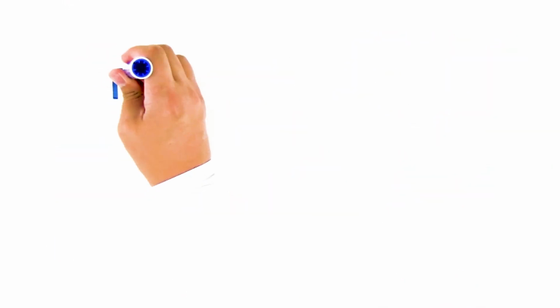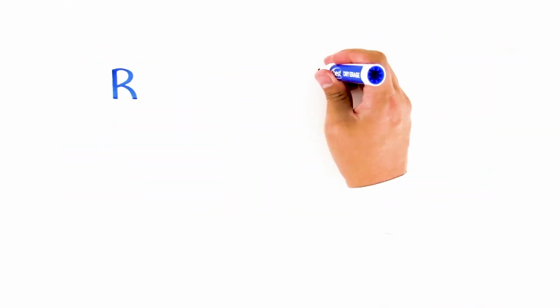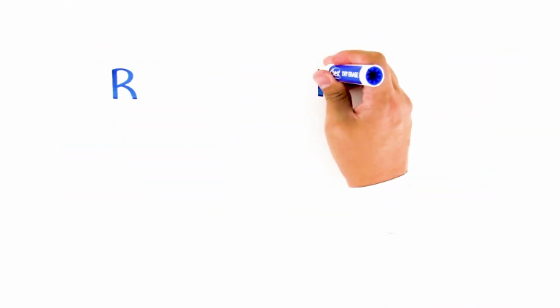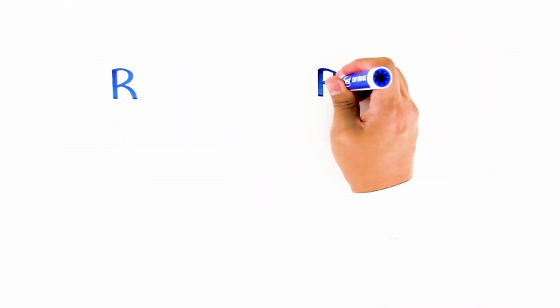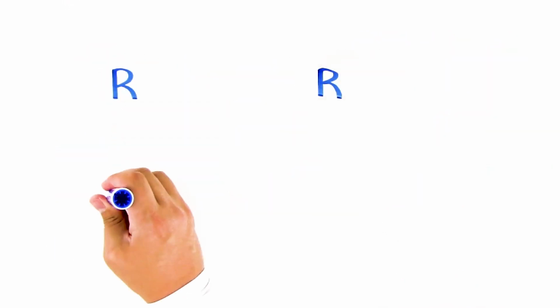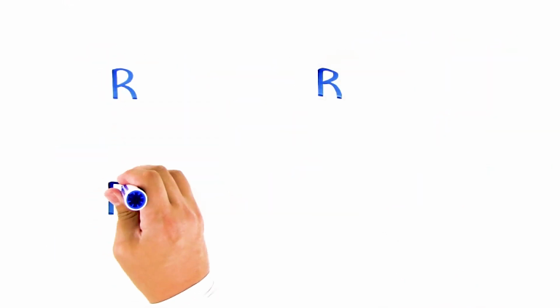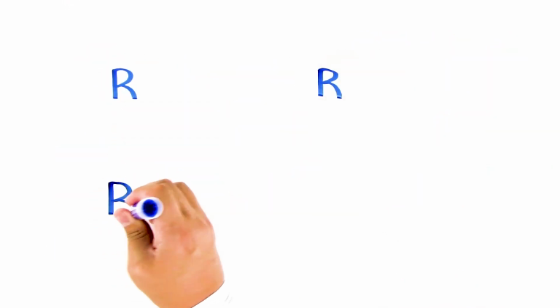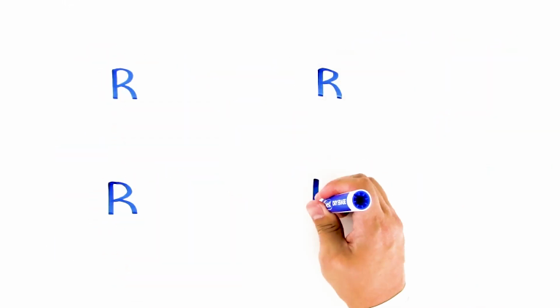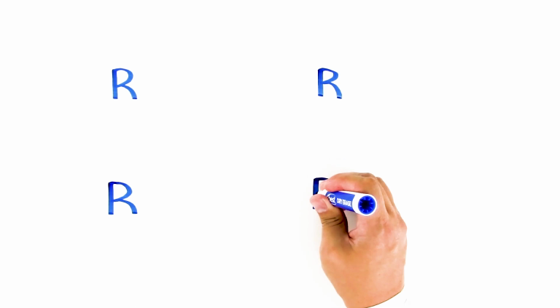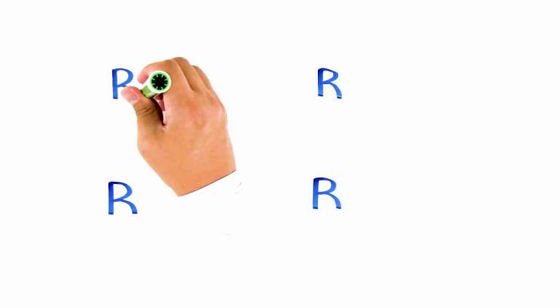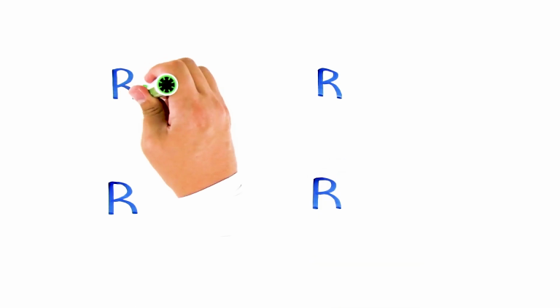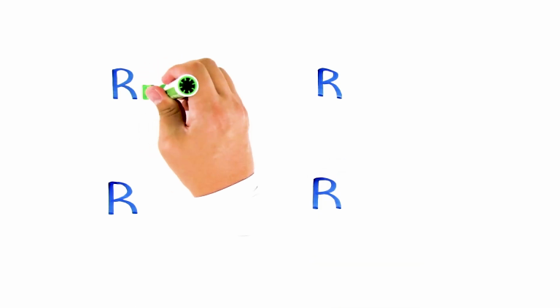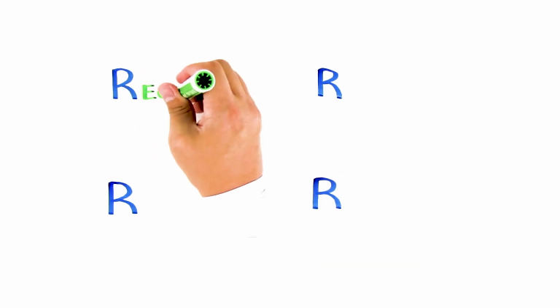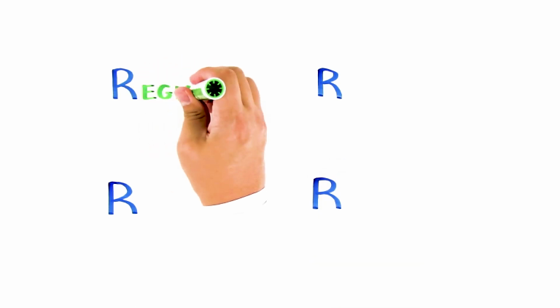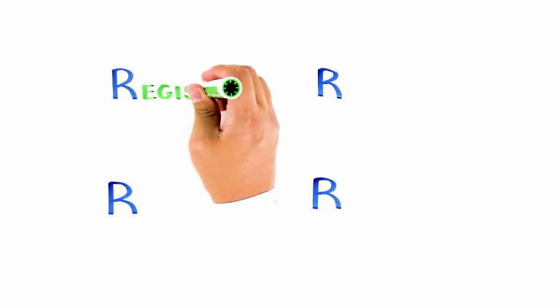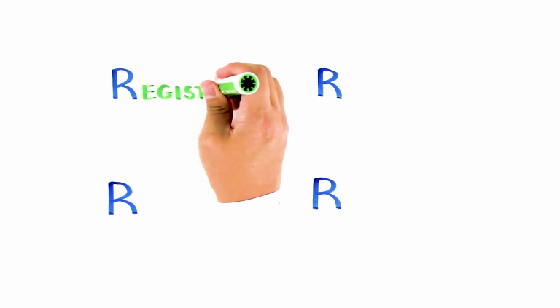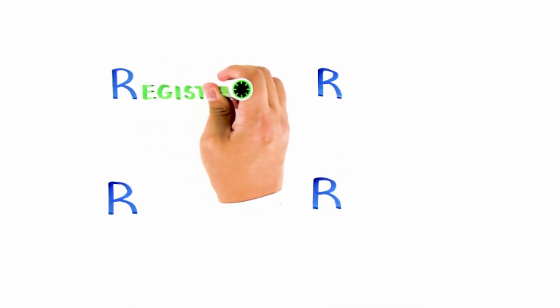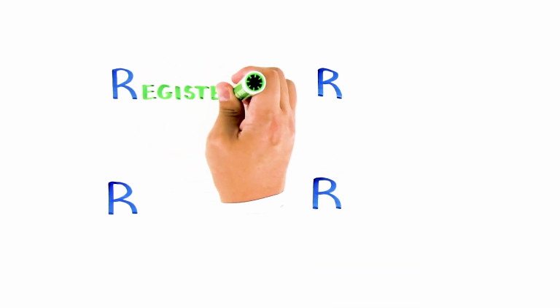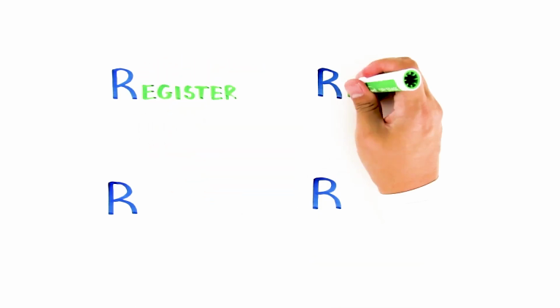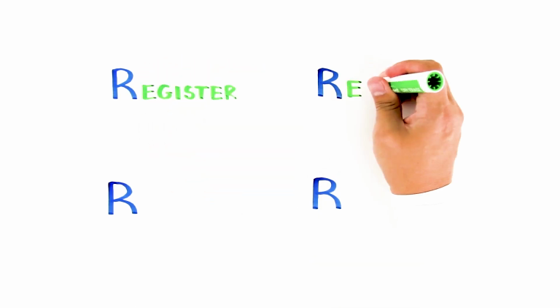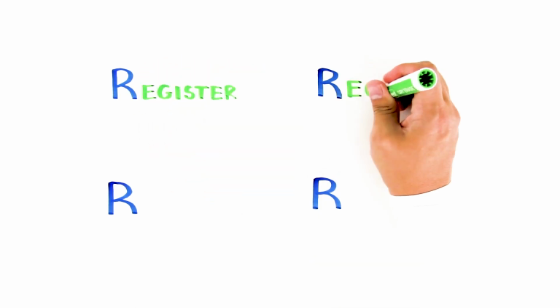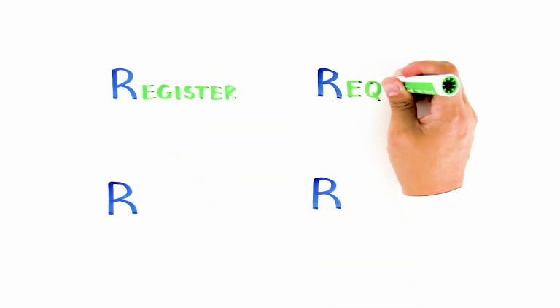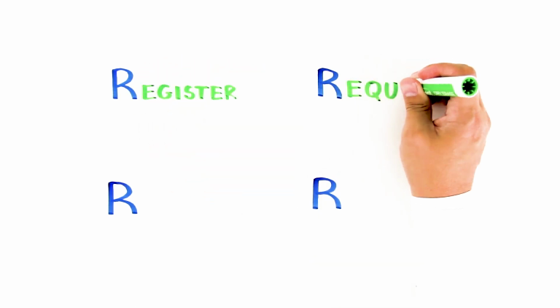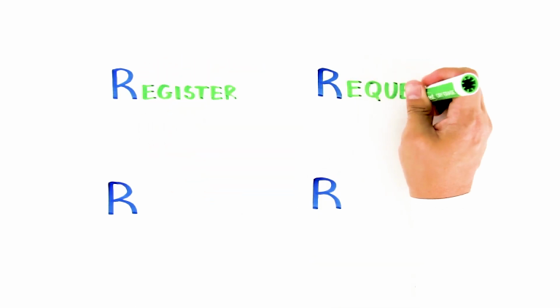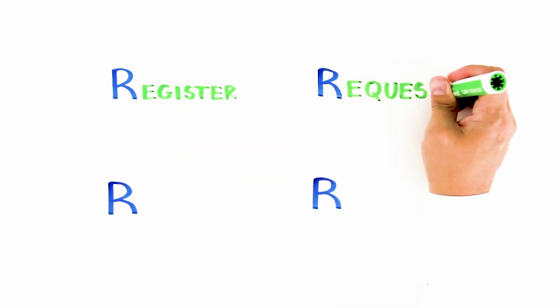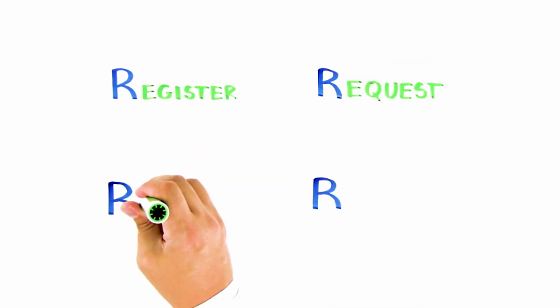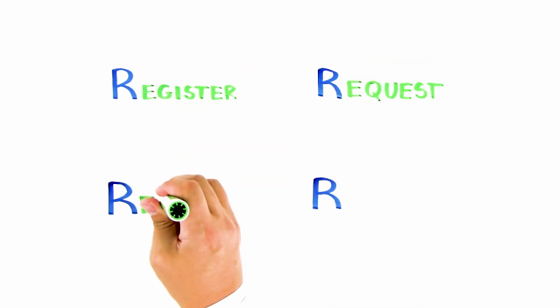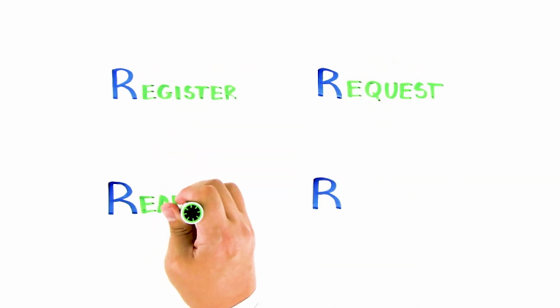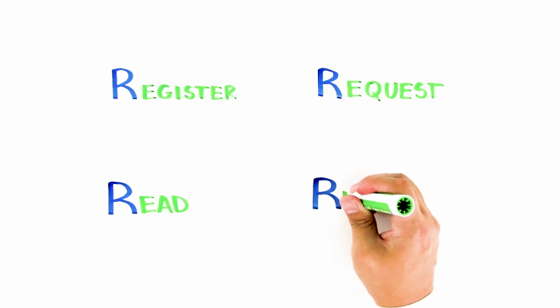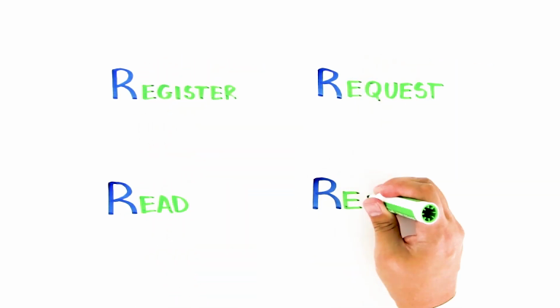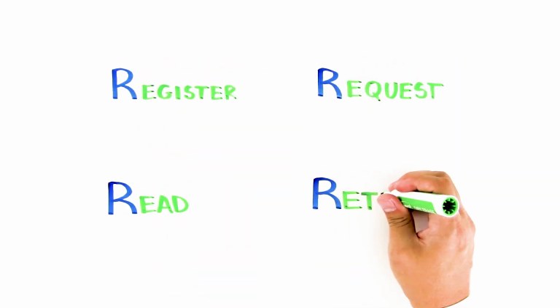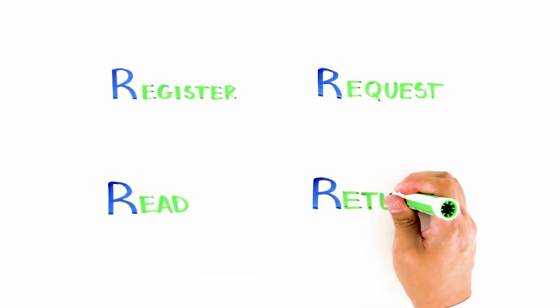To vote by mail, remember four R's: Register, Request, Read, and Return.